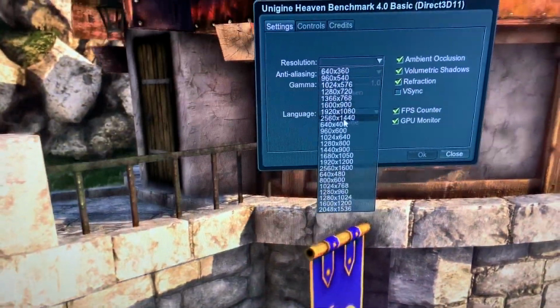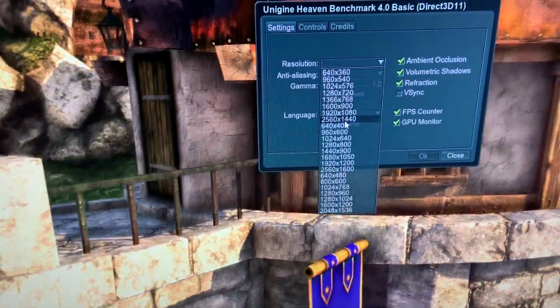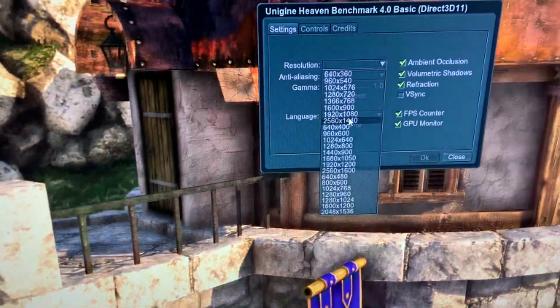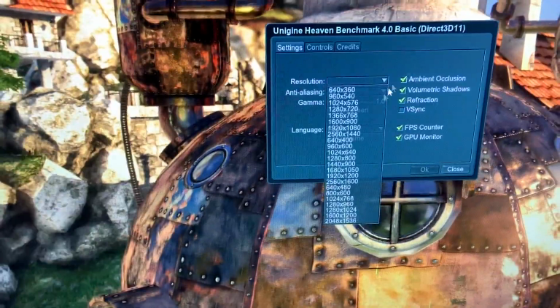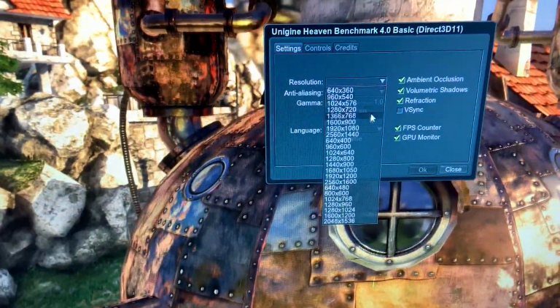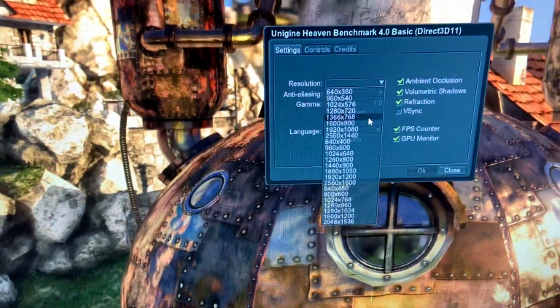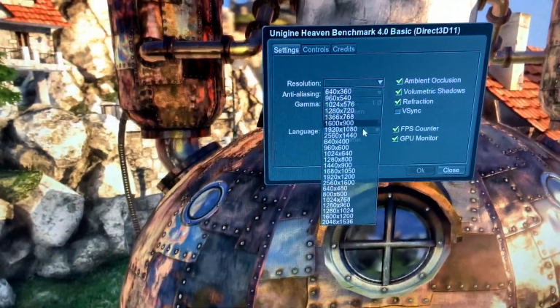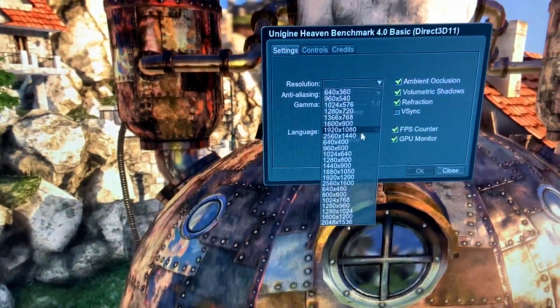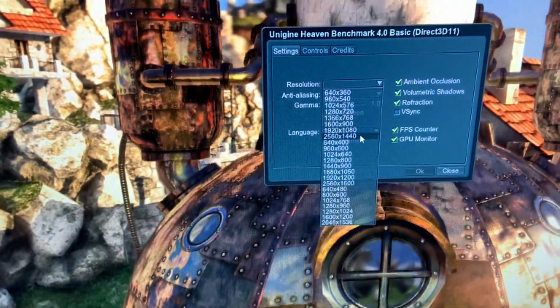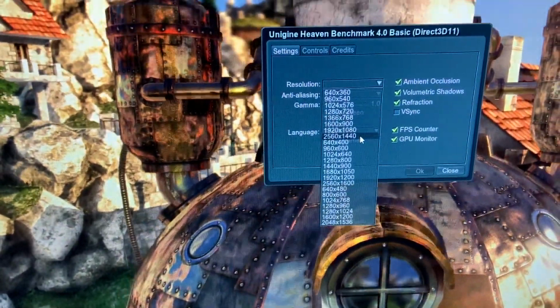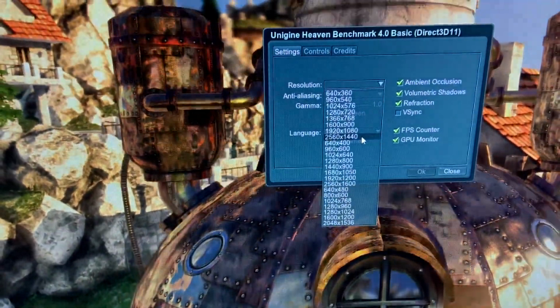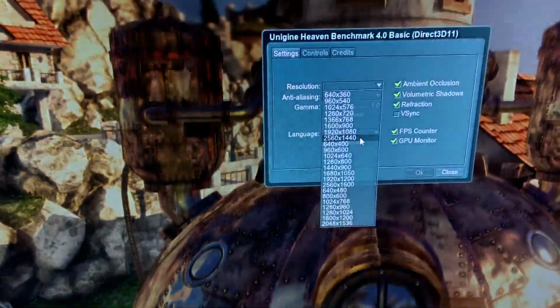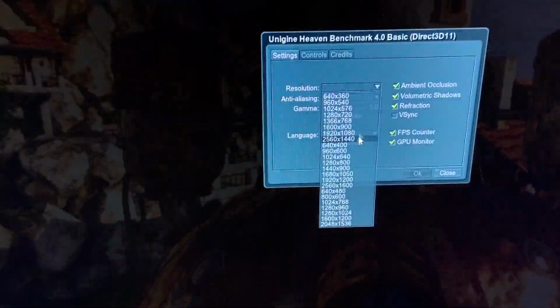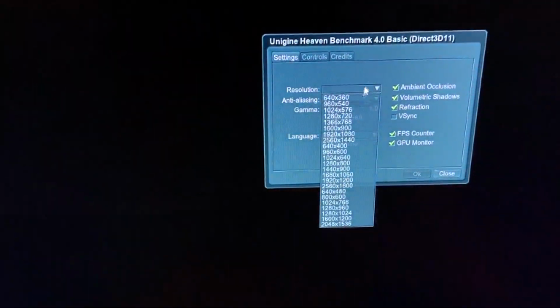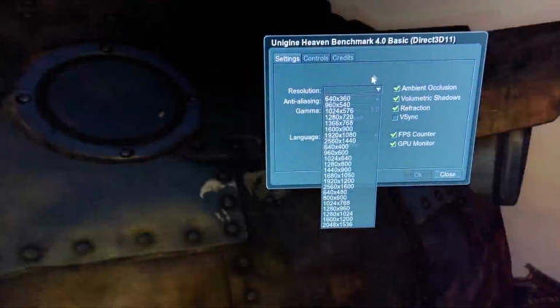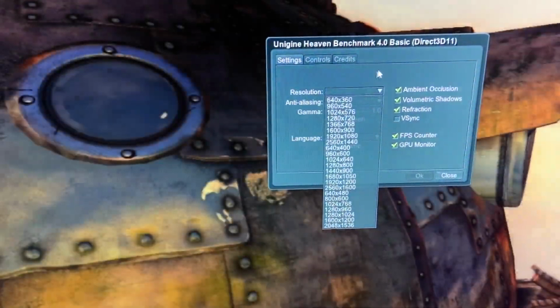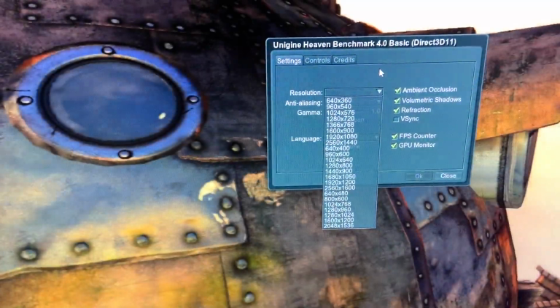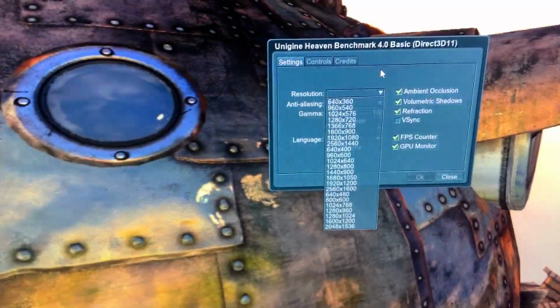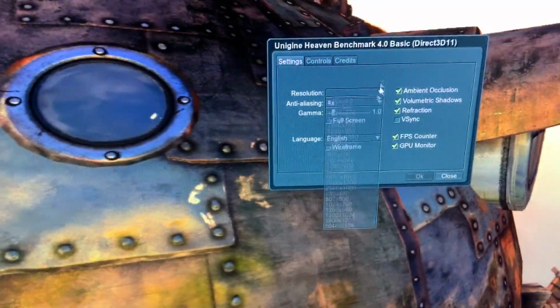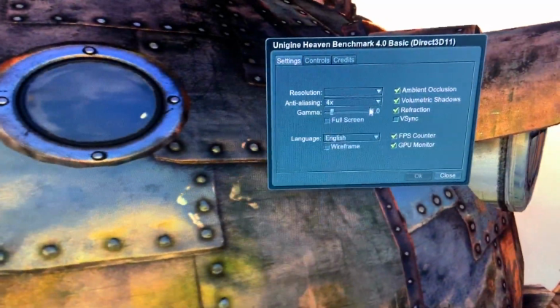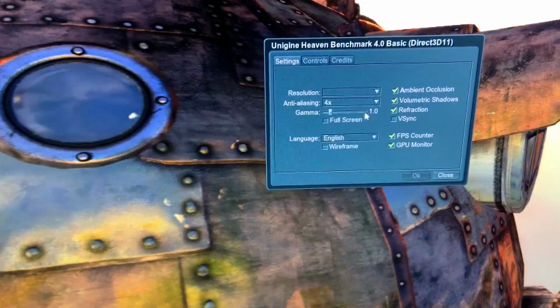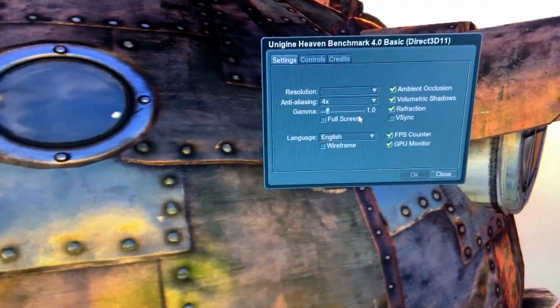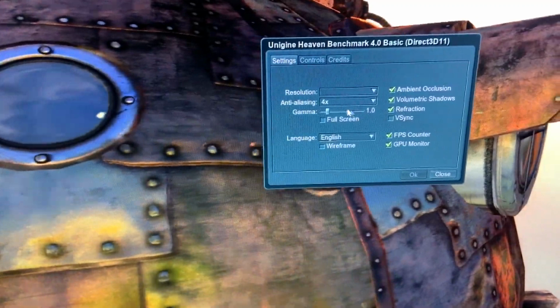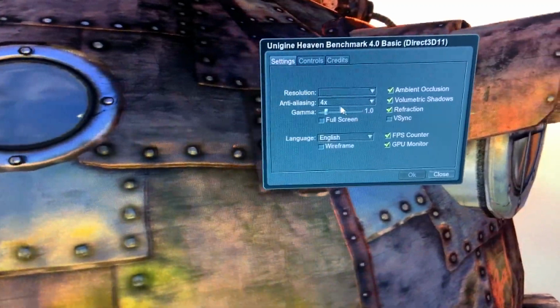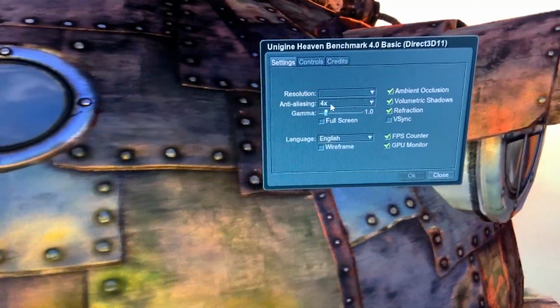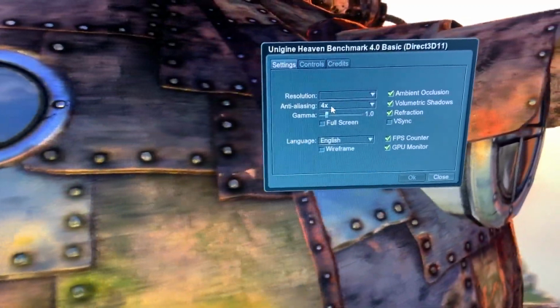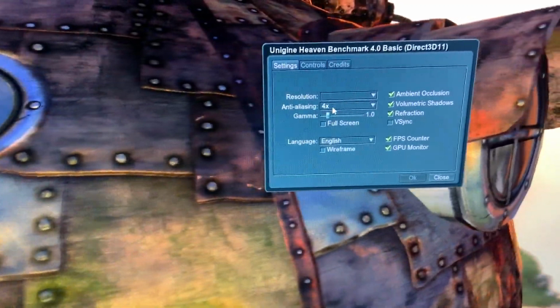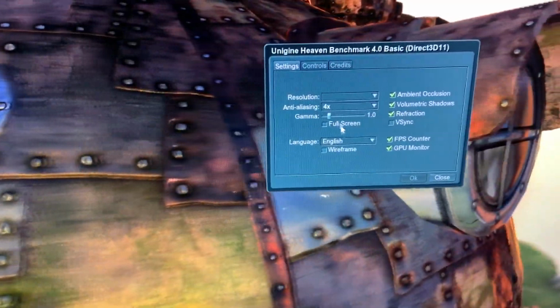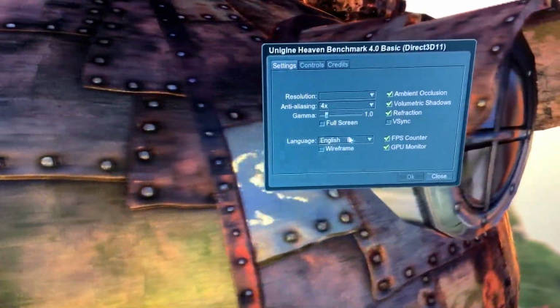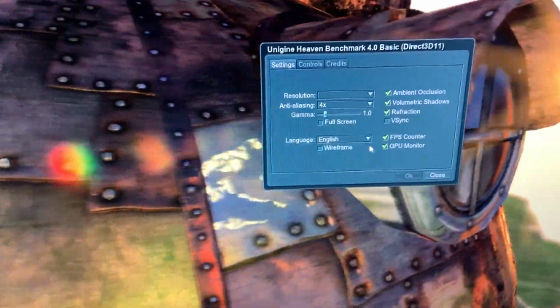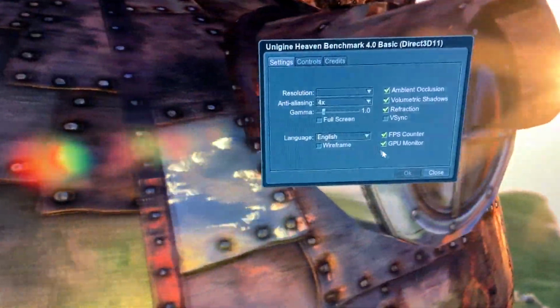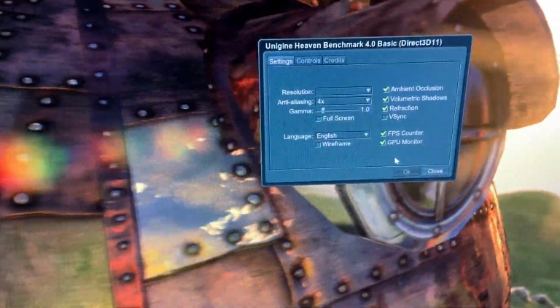Currently running at 2560 by 1440 with four times anti-aliasing.